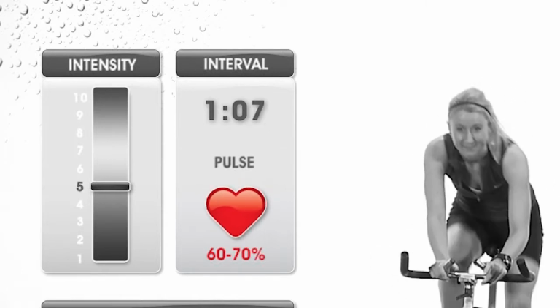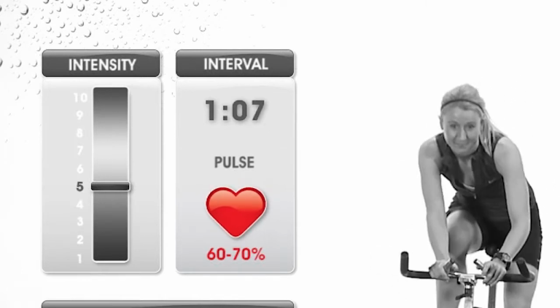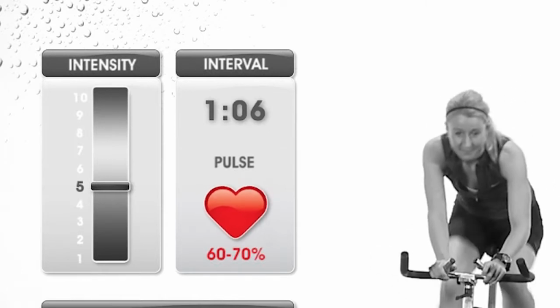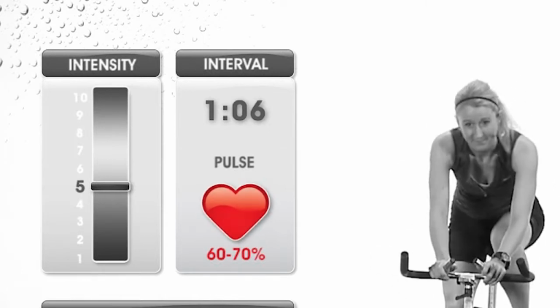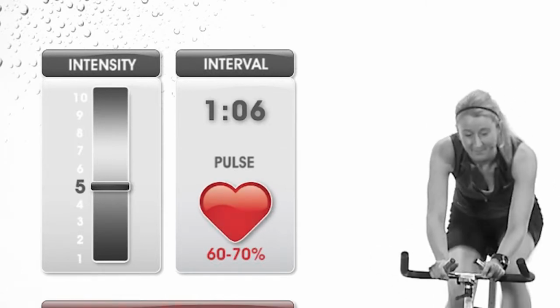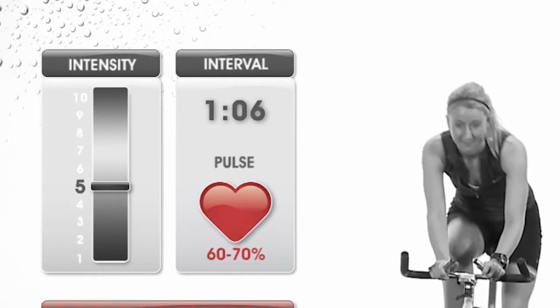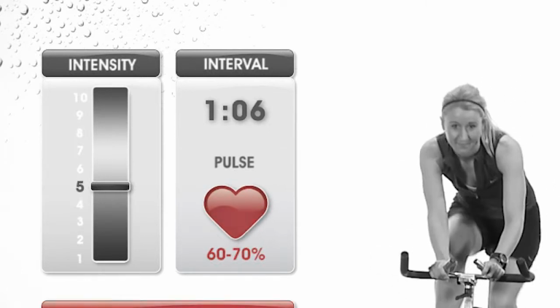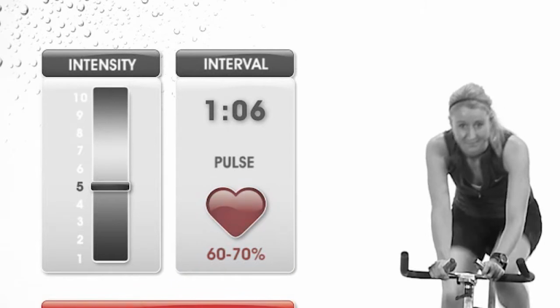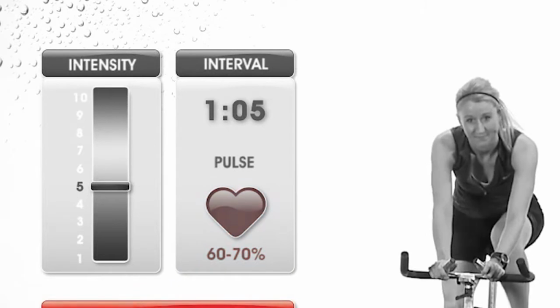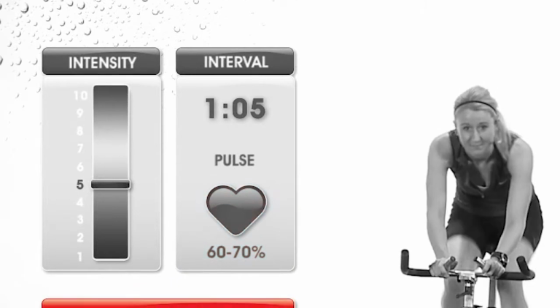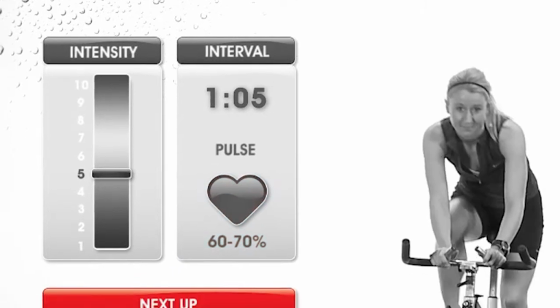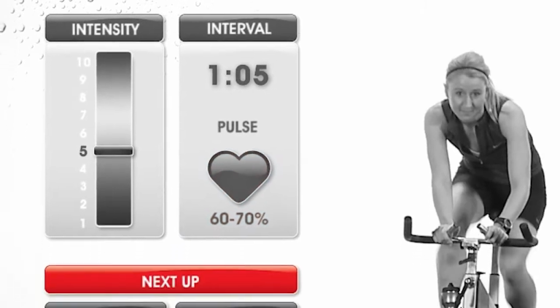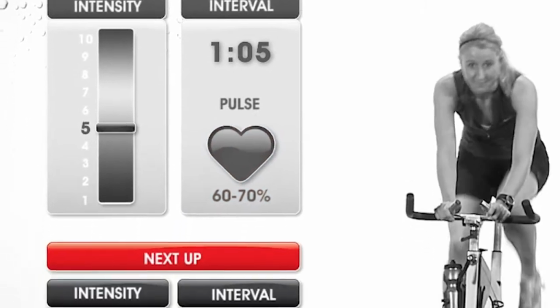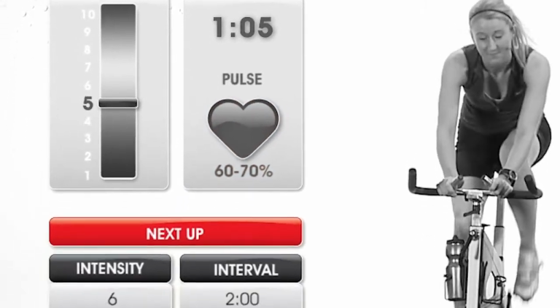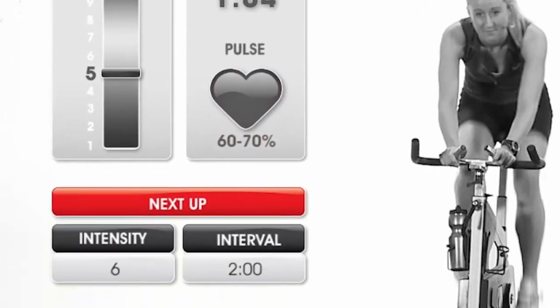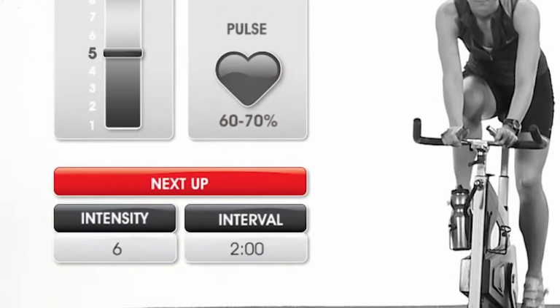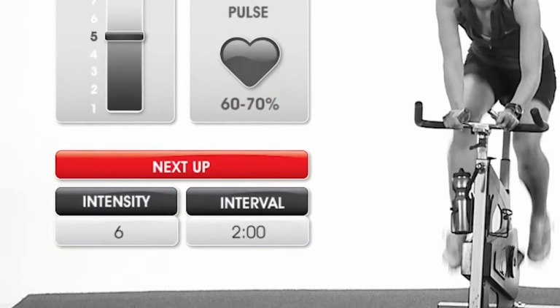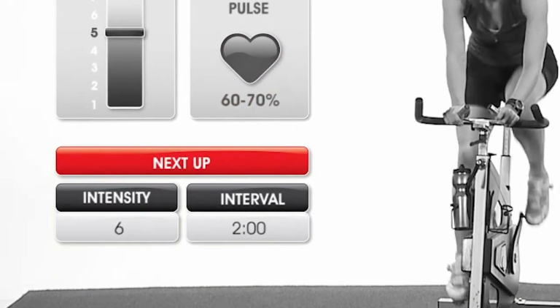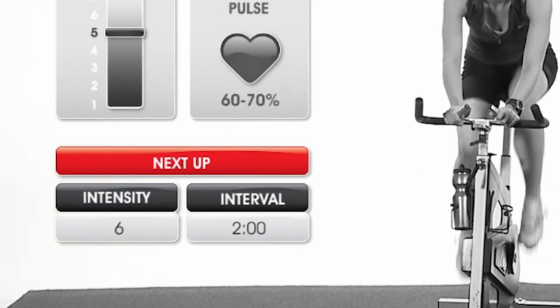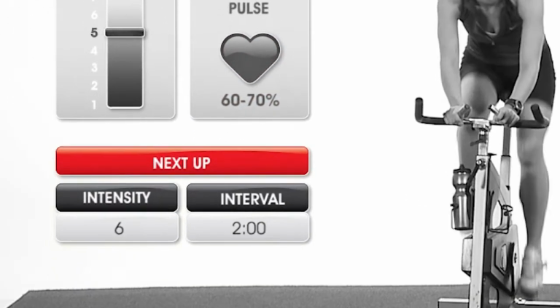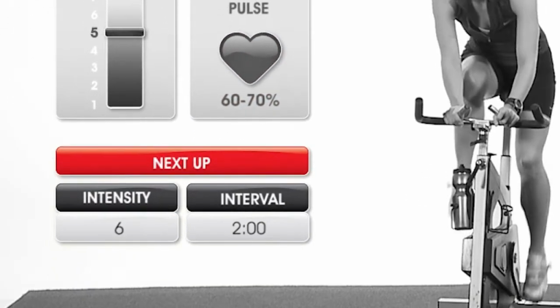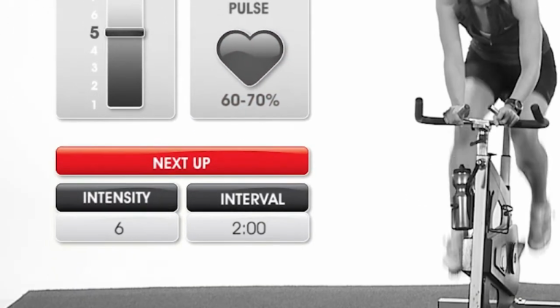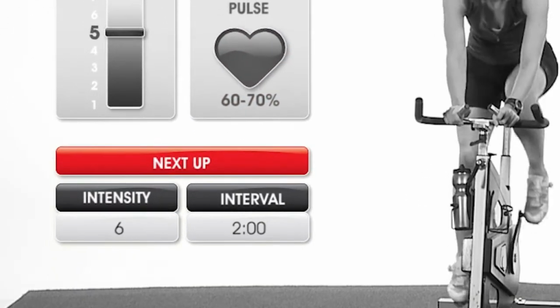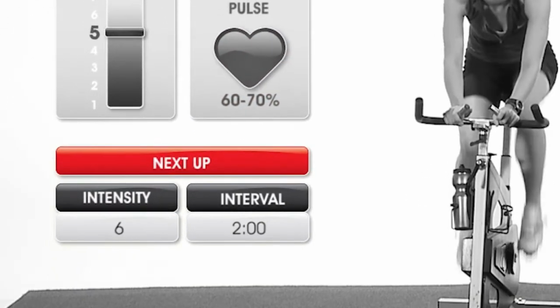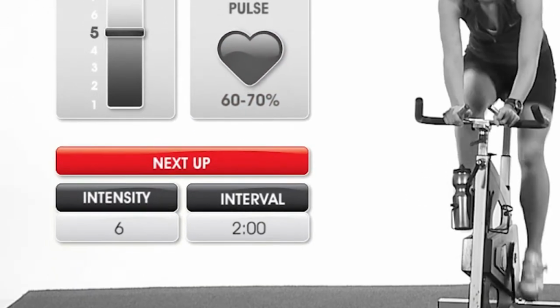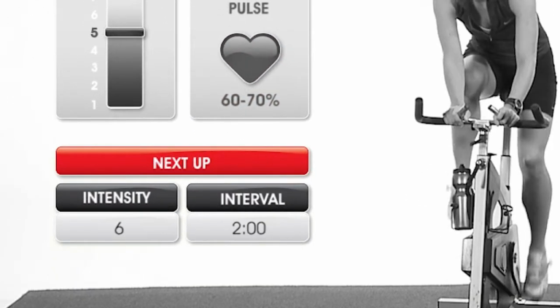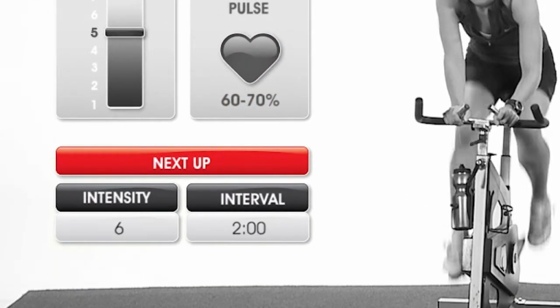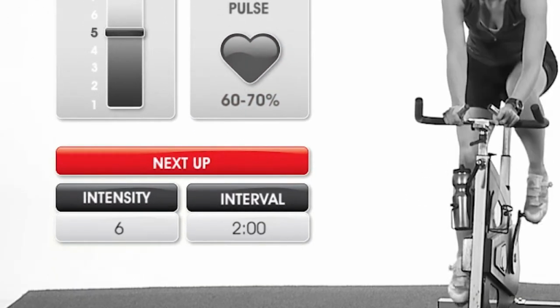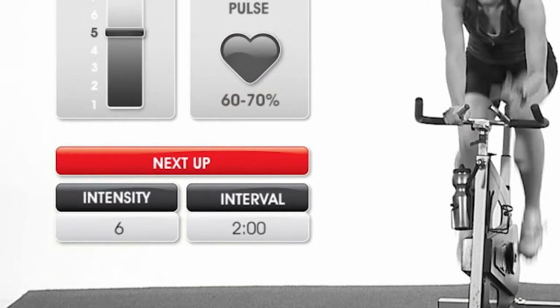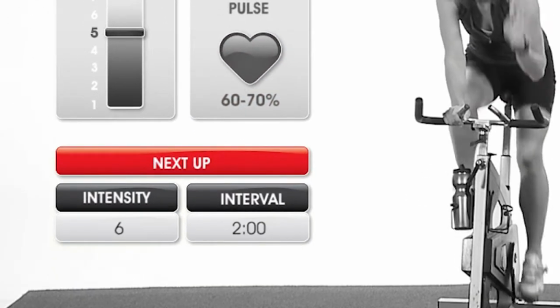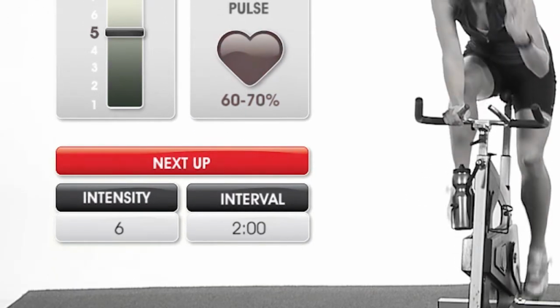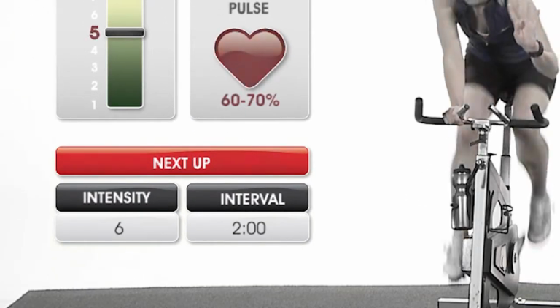Below the current interval information, you will see the intensity and duration of the upcoming interval.